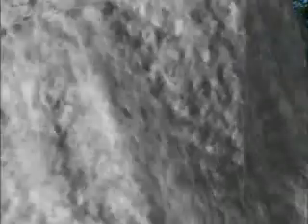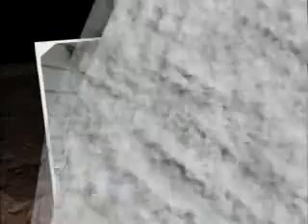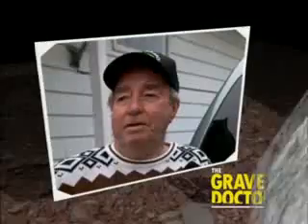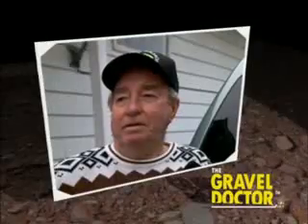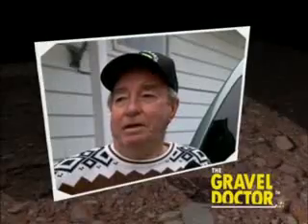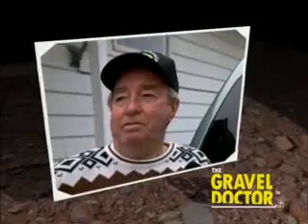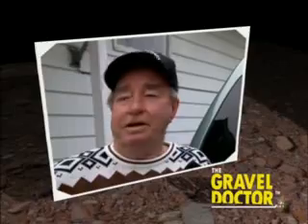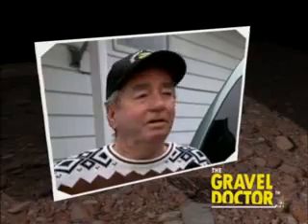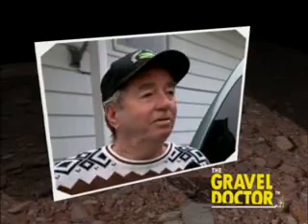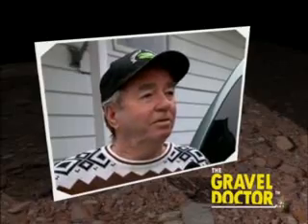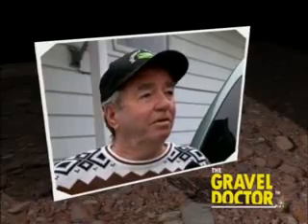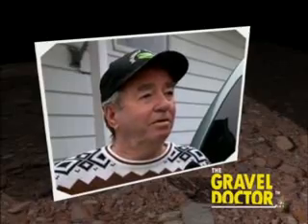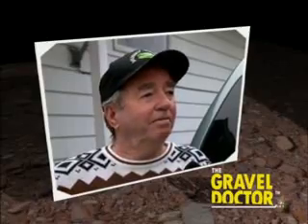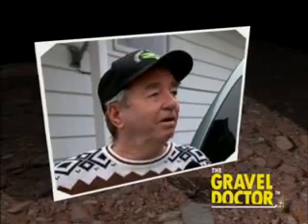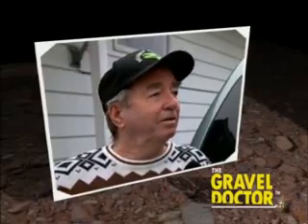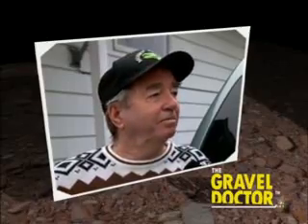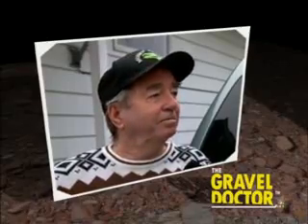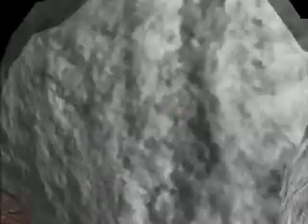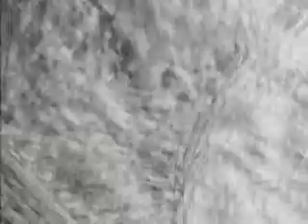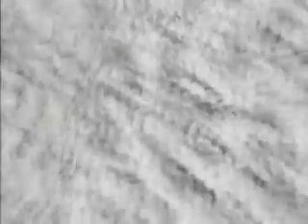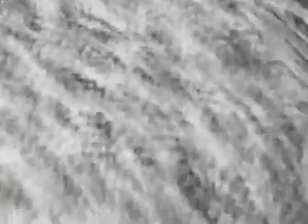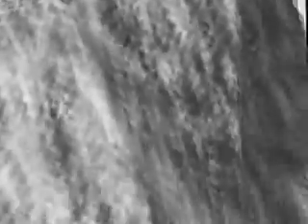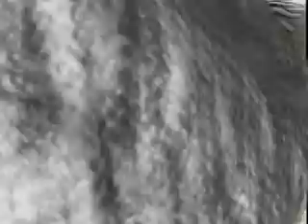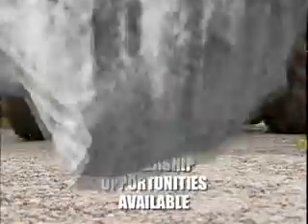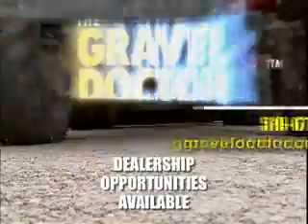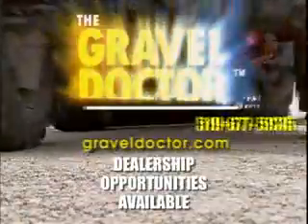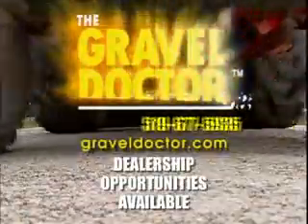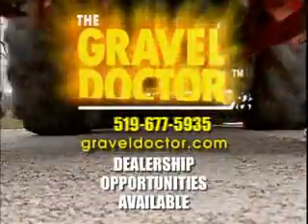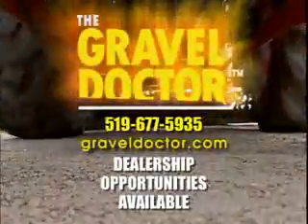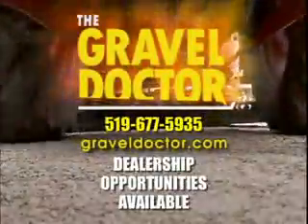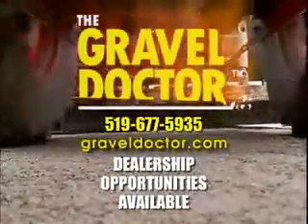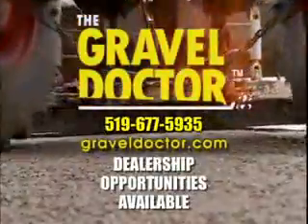It would be the sensible thing to do is to call the Gravel Doctor. Make the sensible choice. Call today.